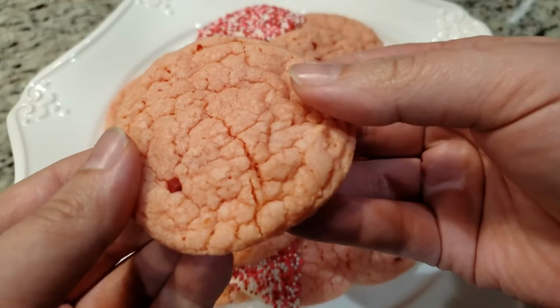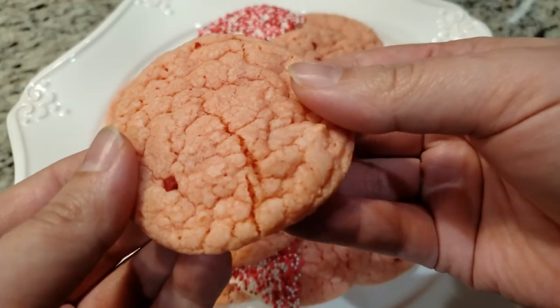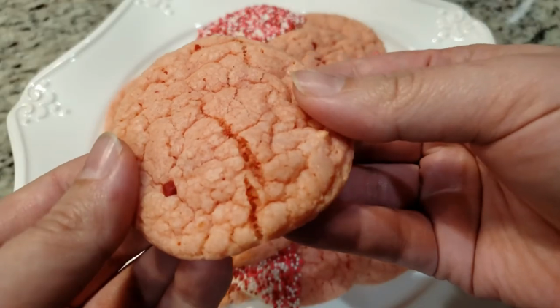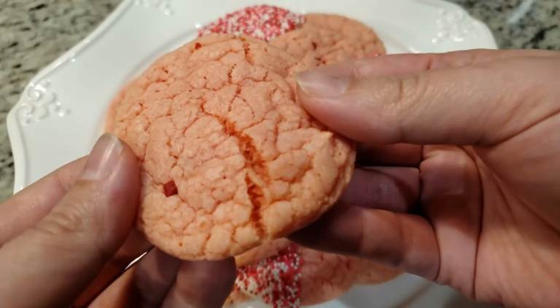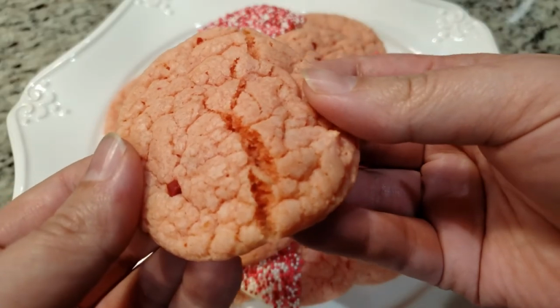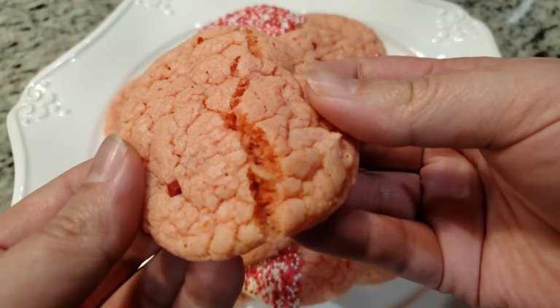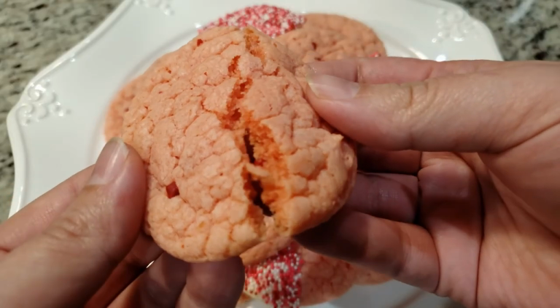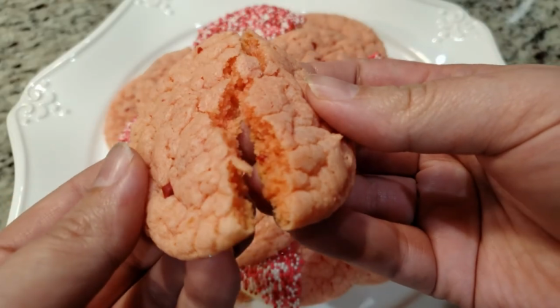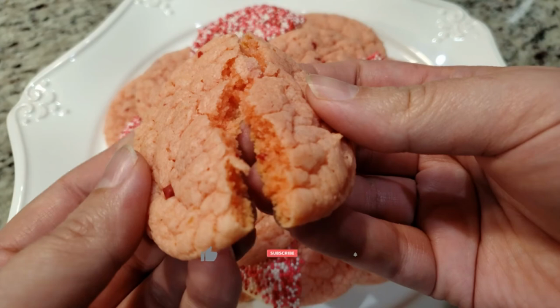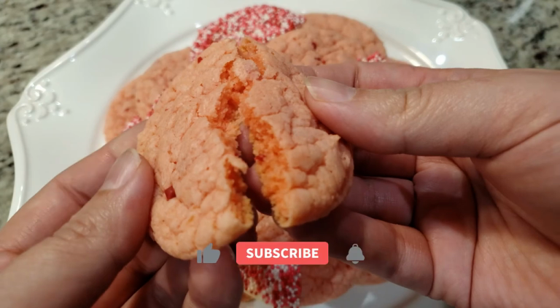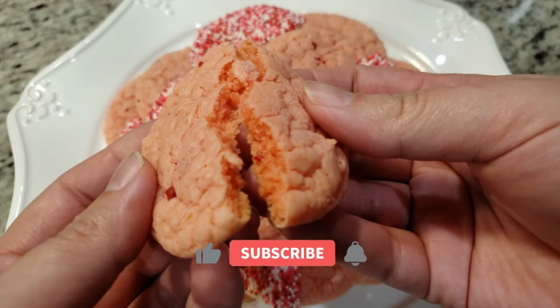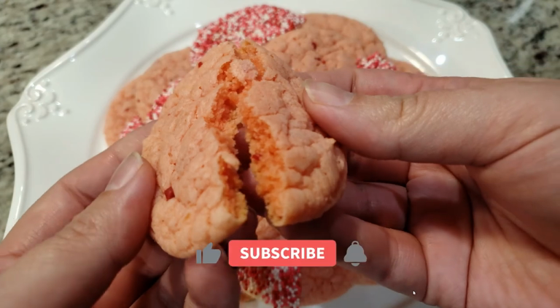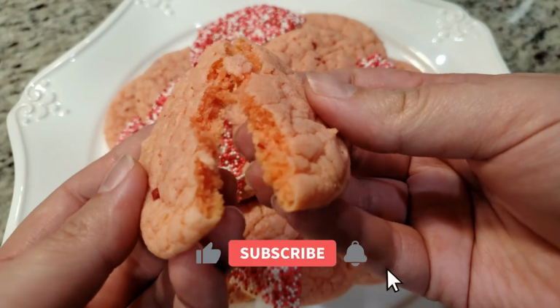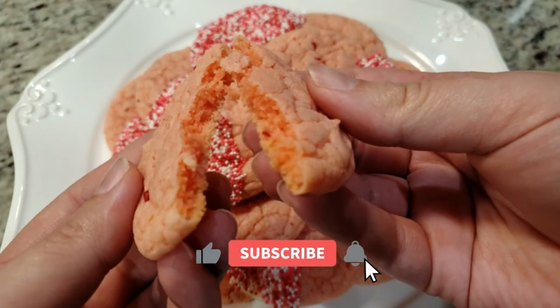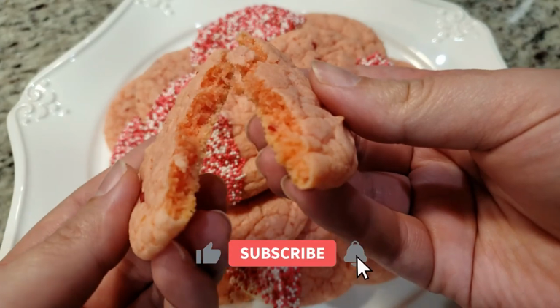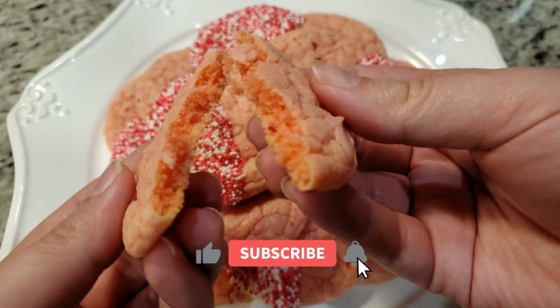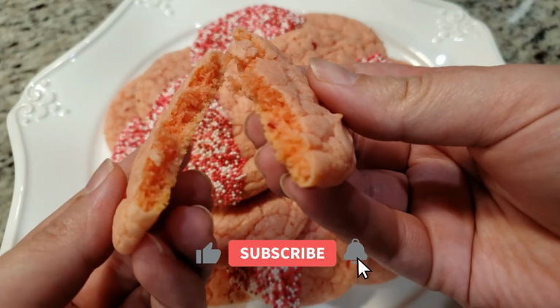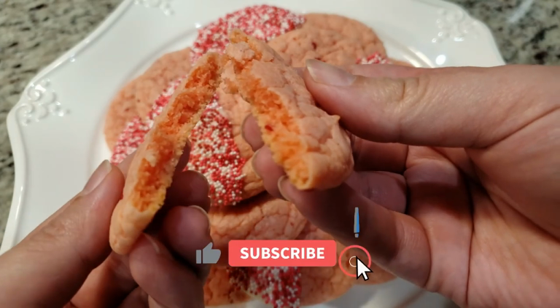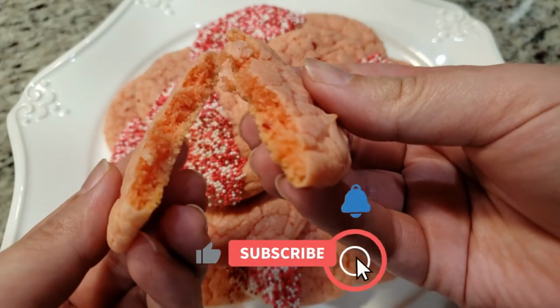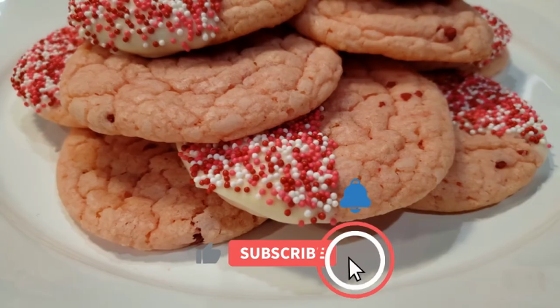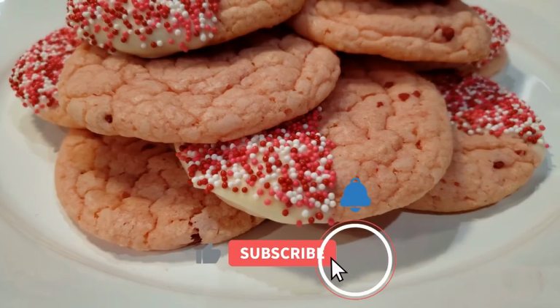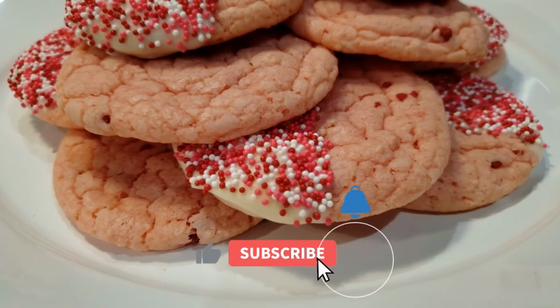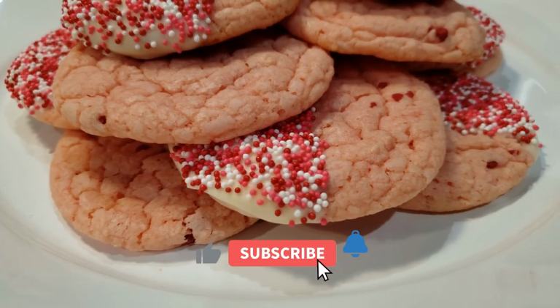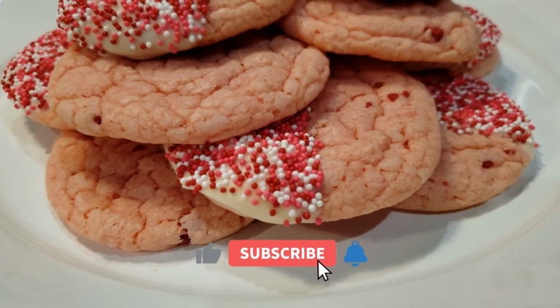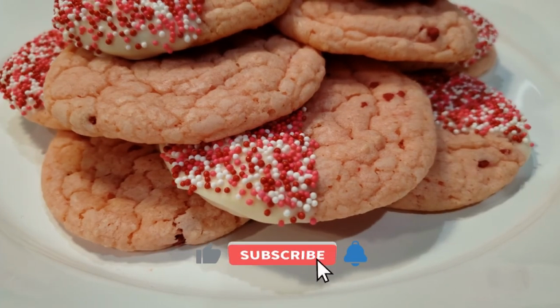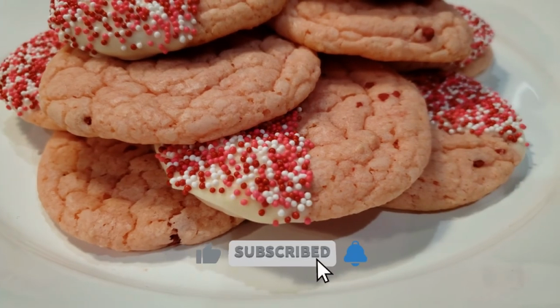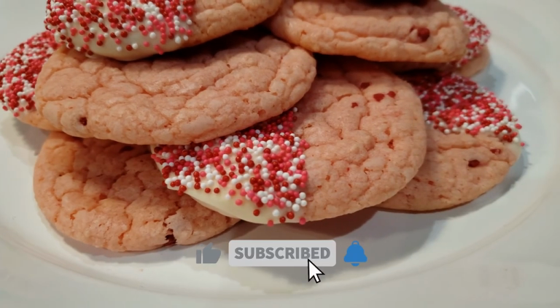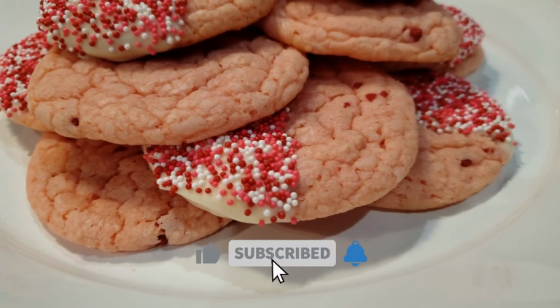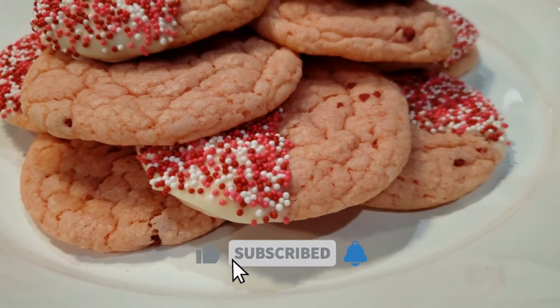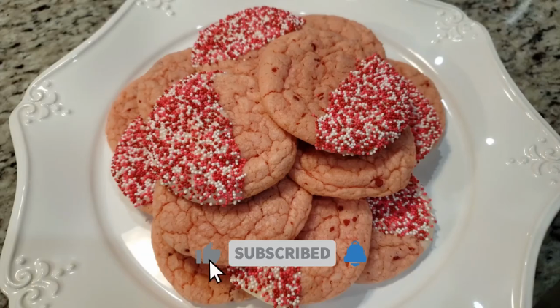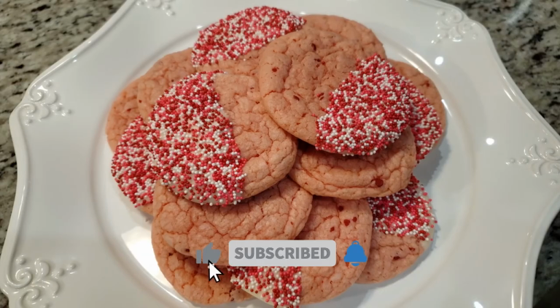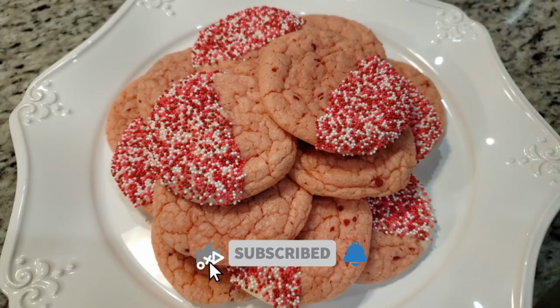Thanks for watching. Don't forget to subscribe so you don't miss out. I'll see you all in the next video.